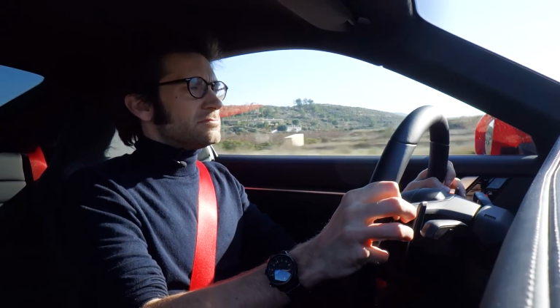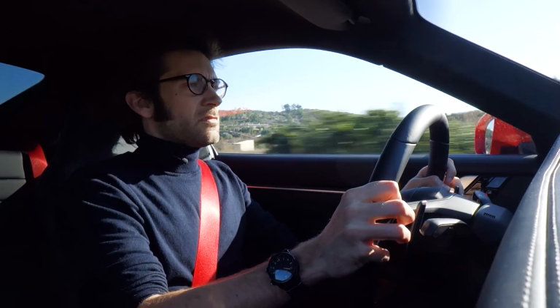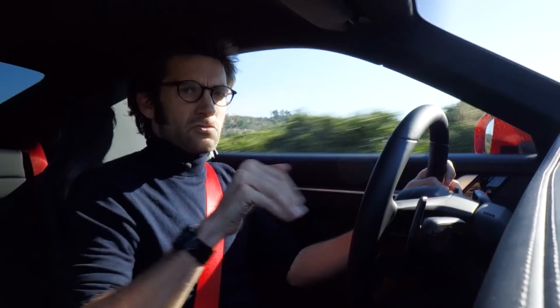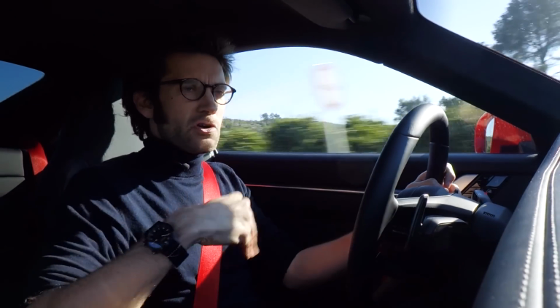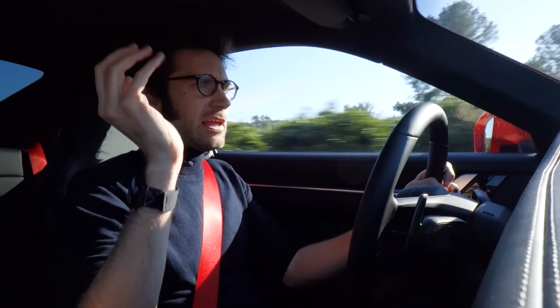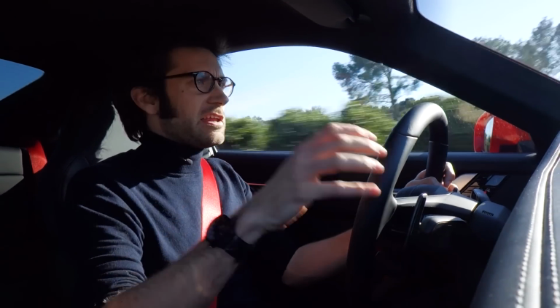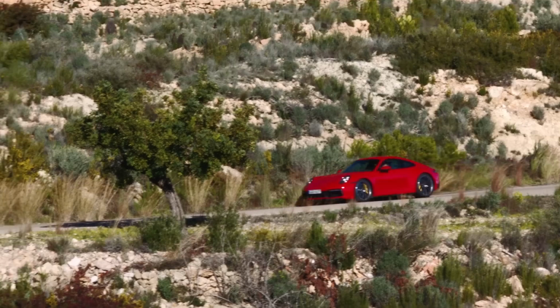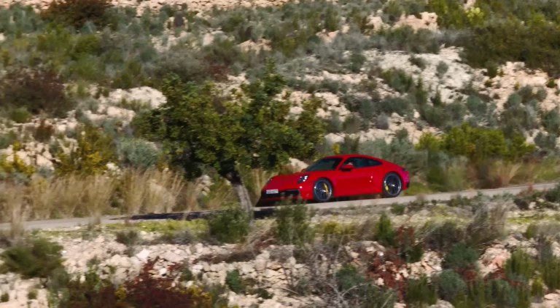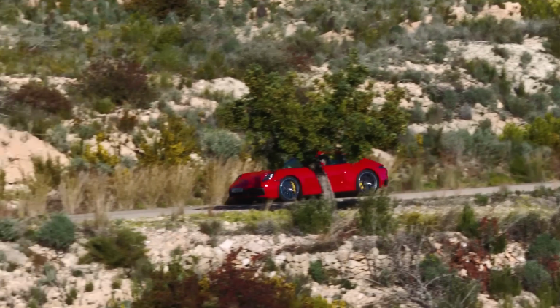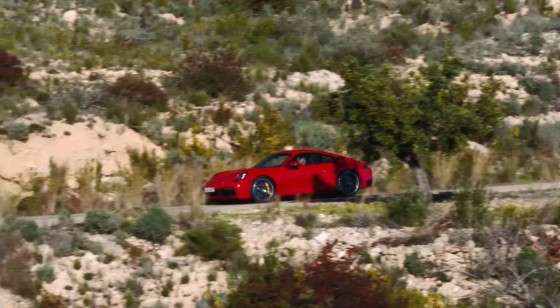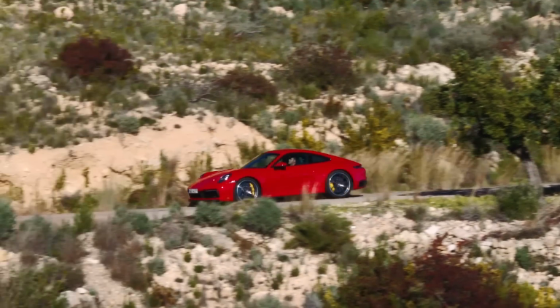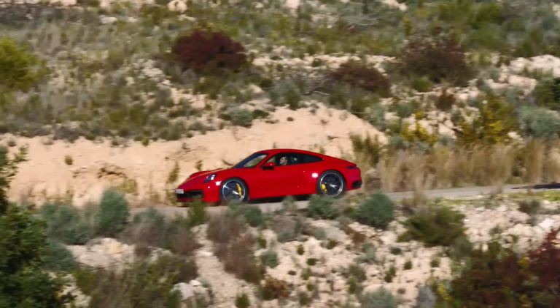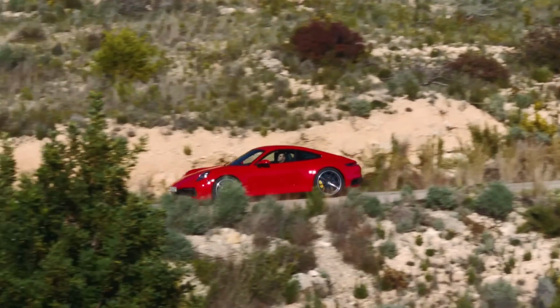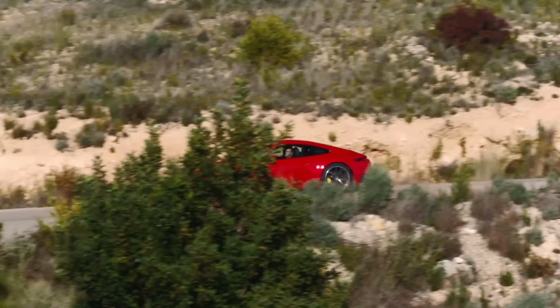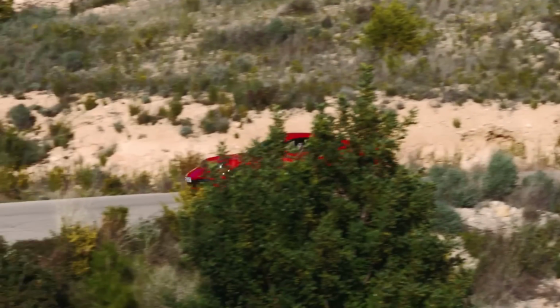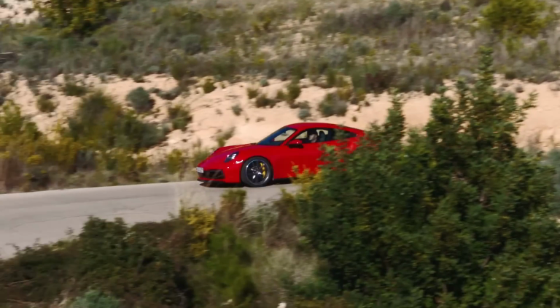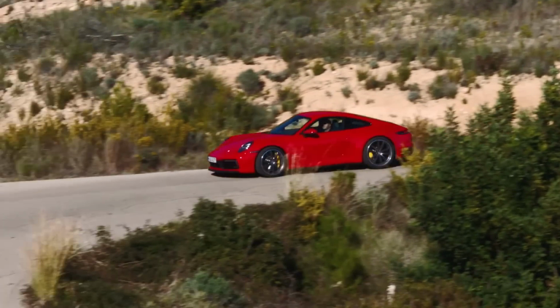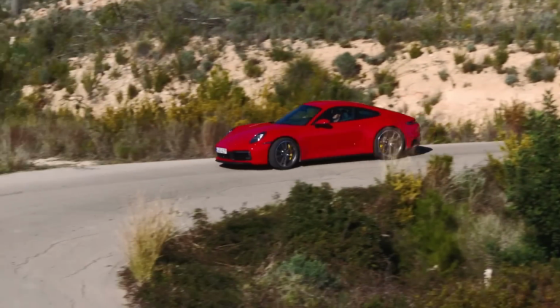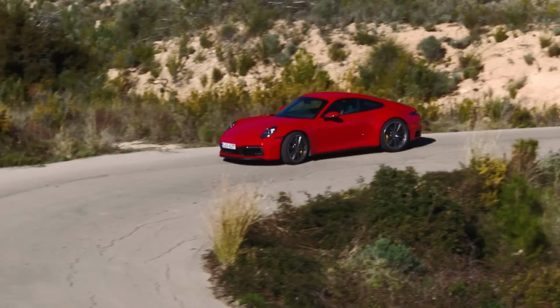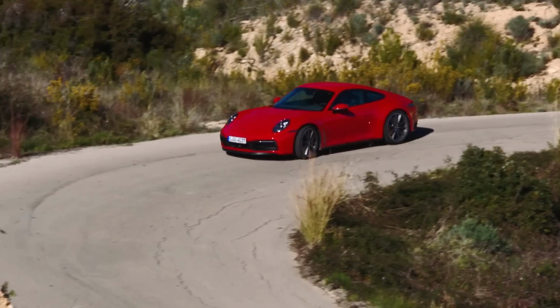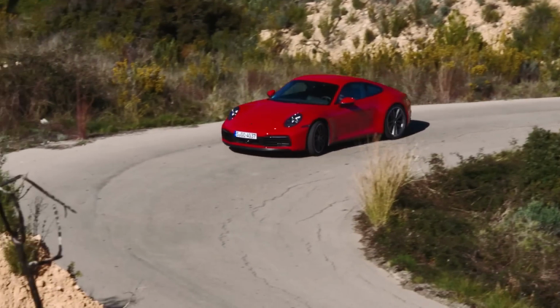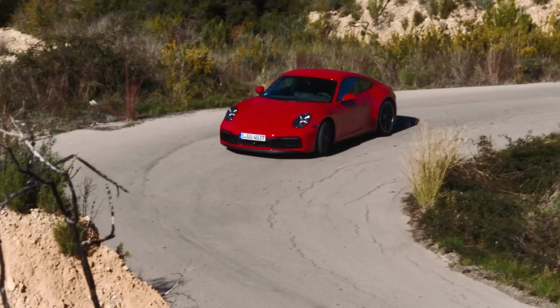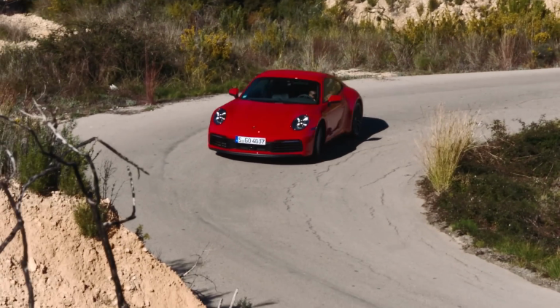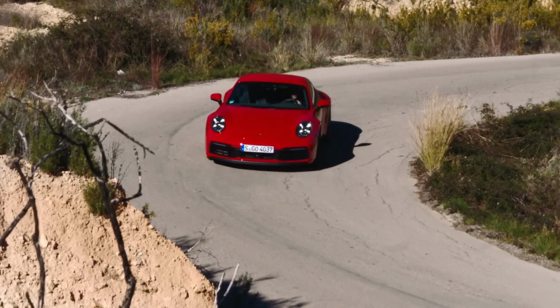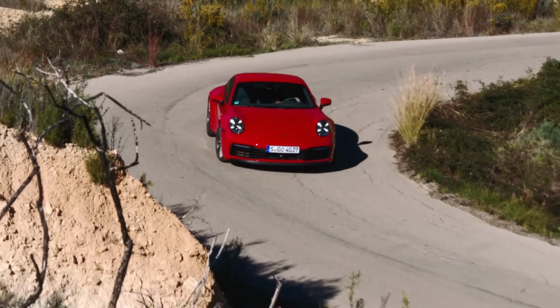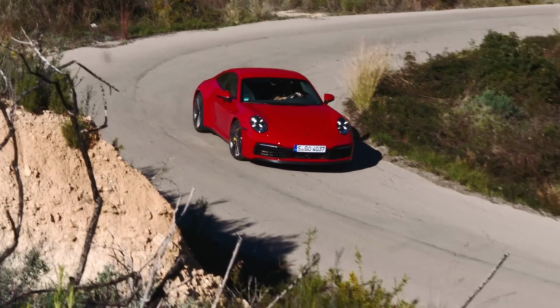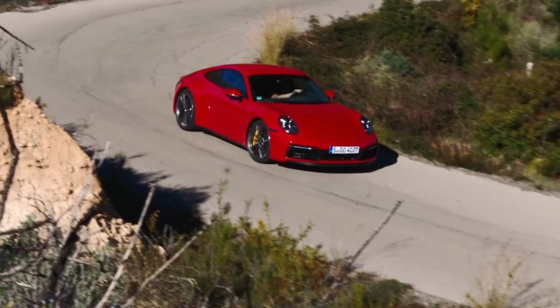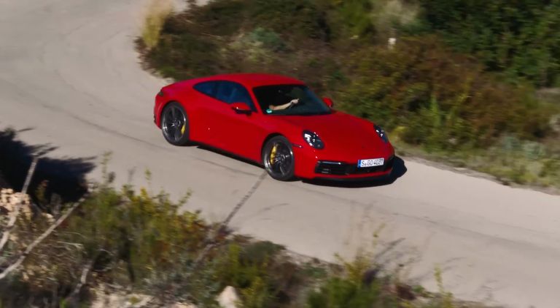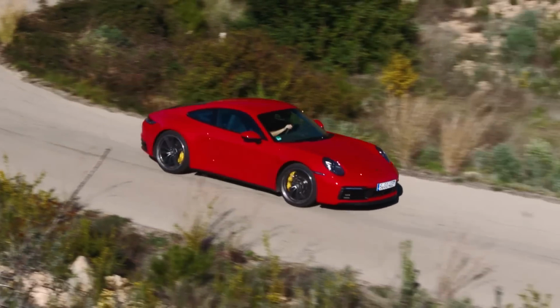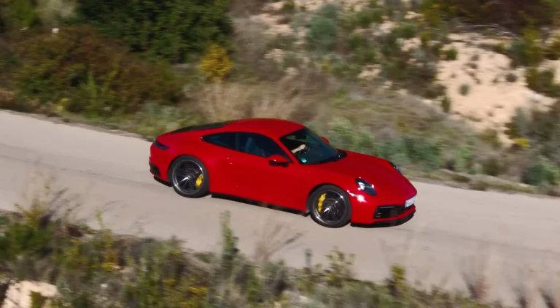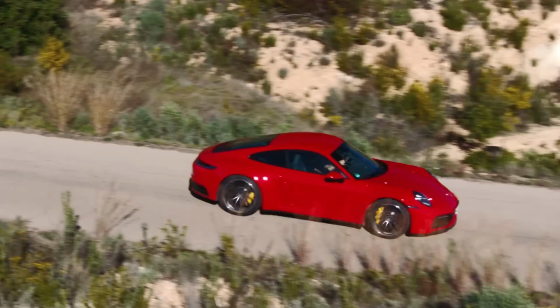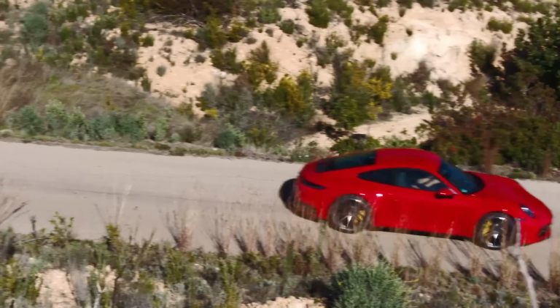Let's take it through the rev range so you can hear it — so from 2,000 rpm. It's really linear.